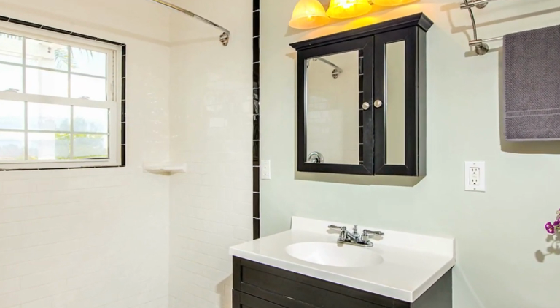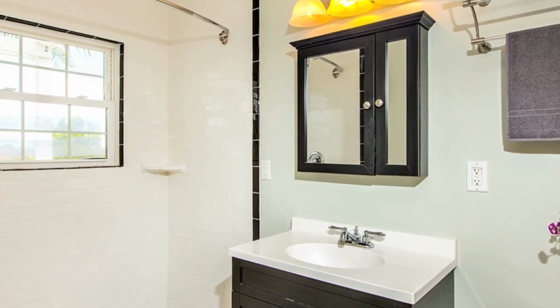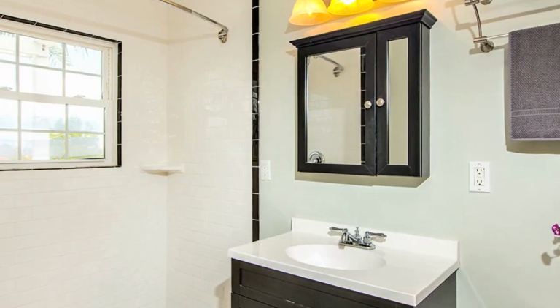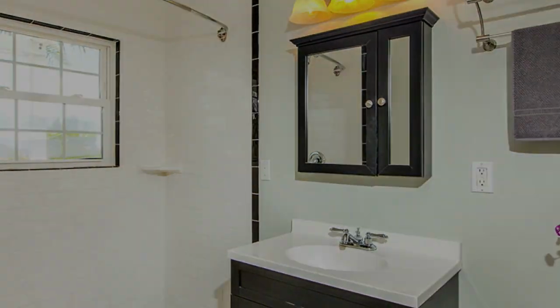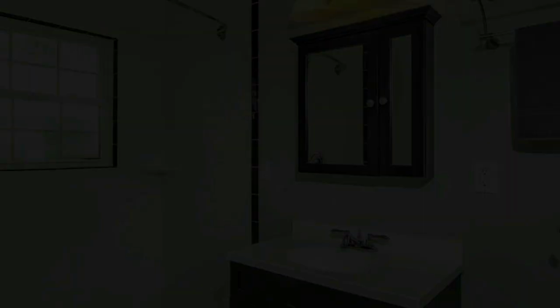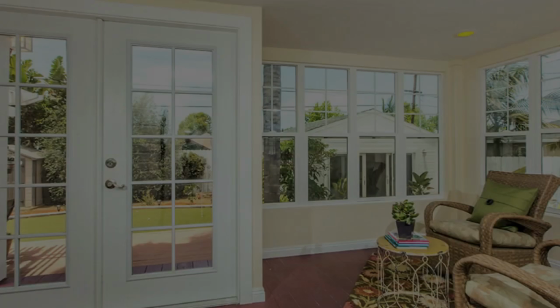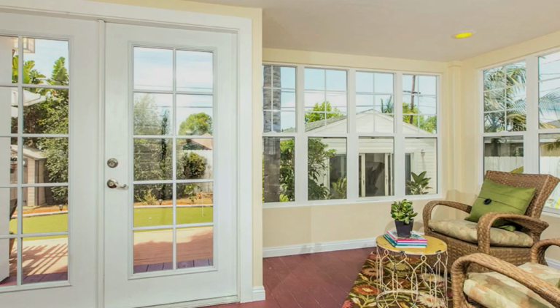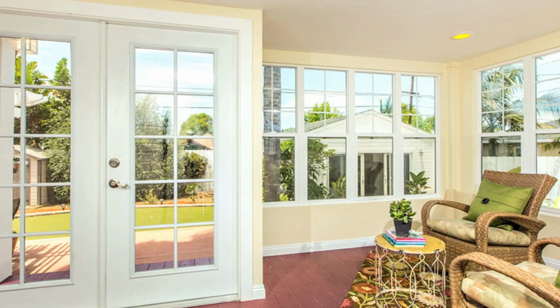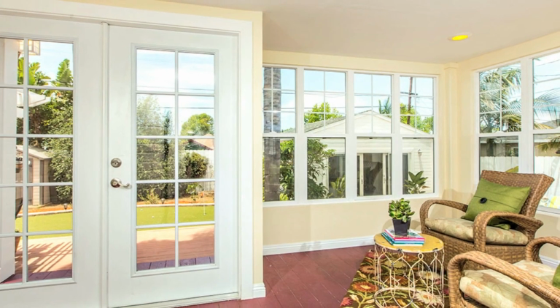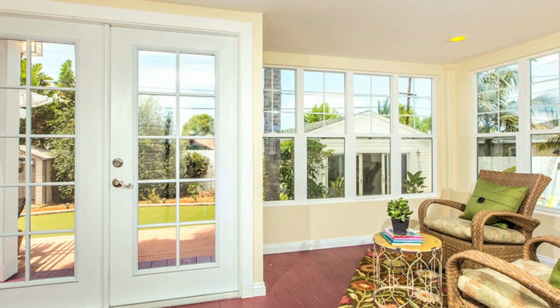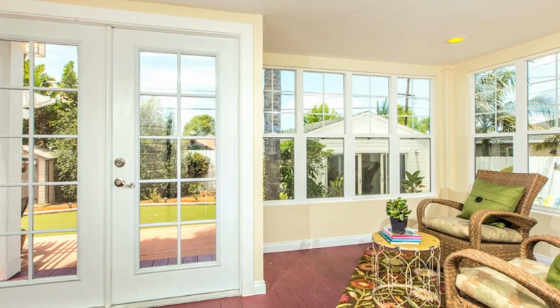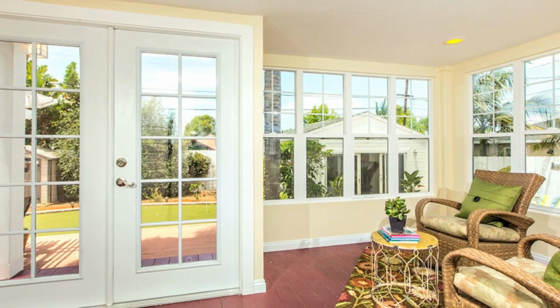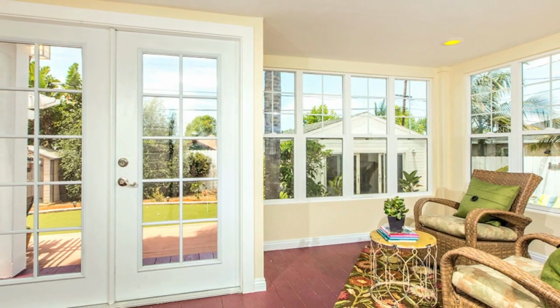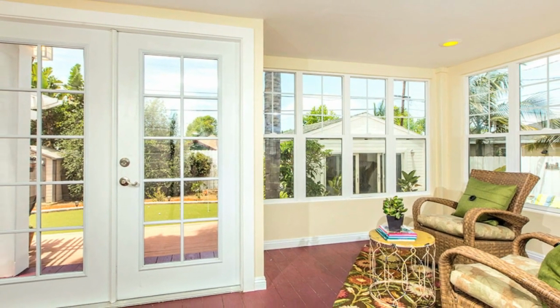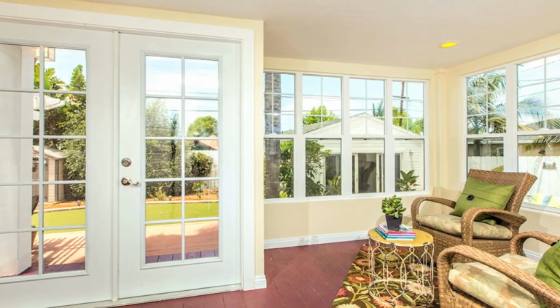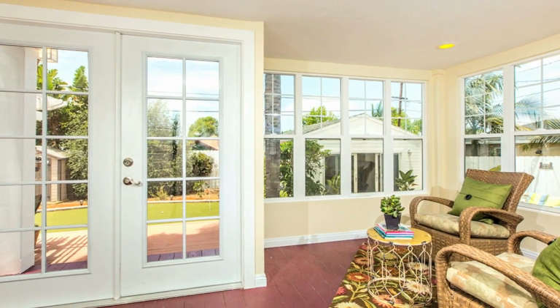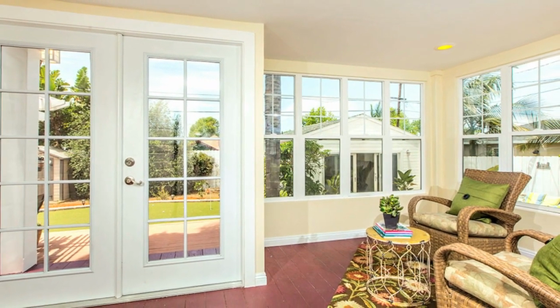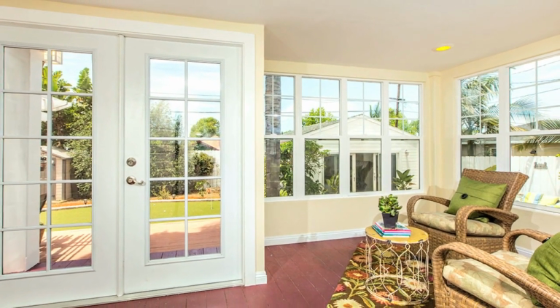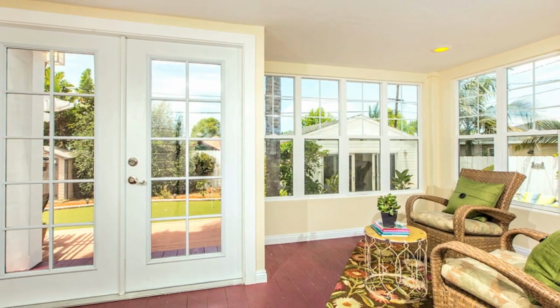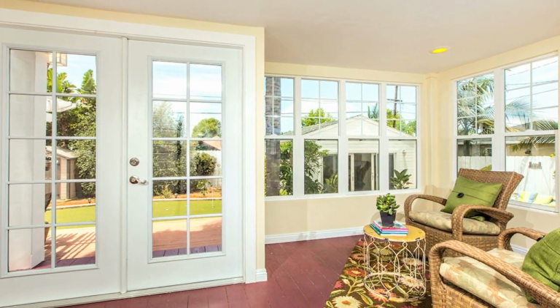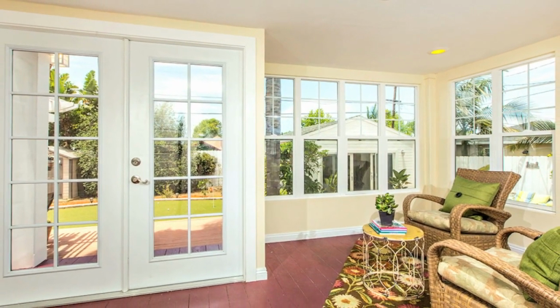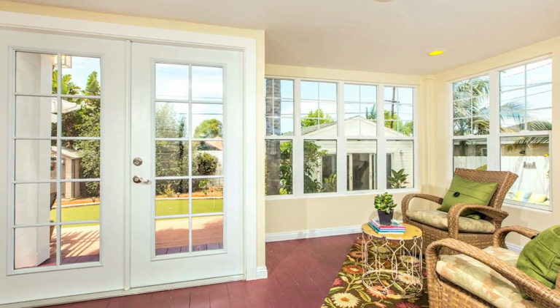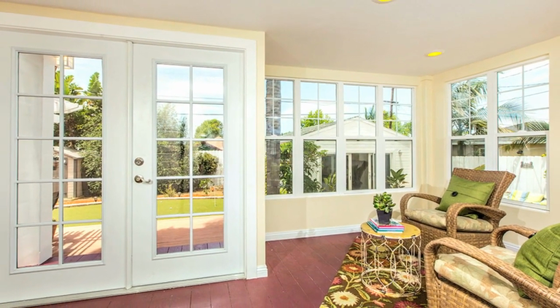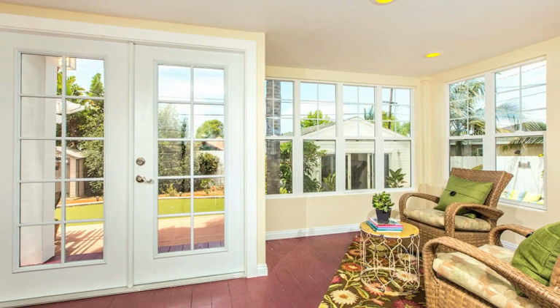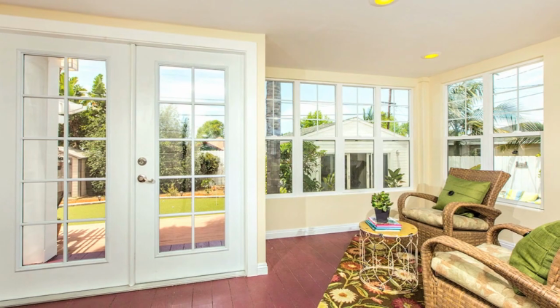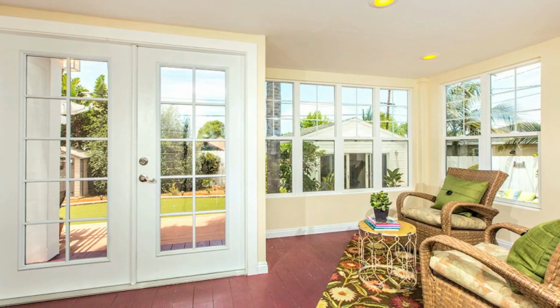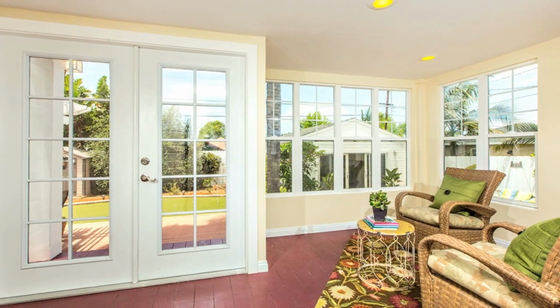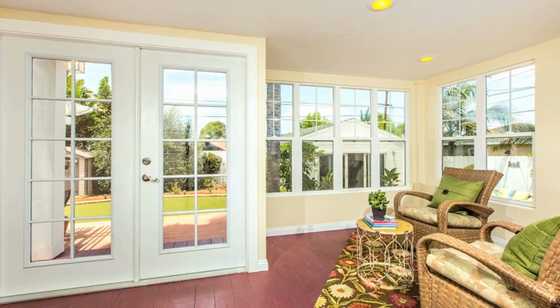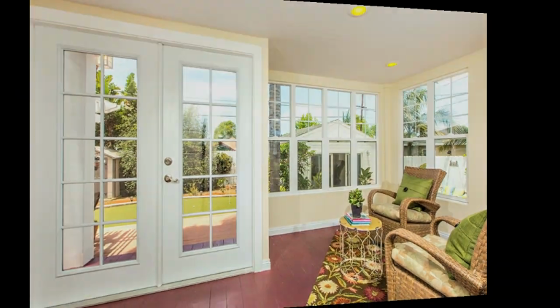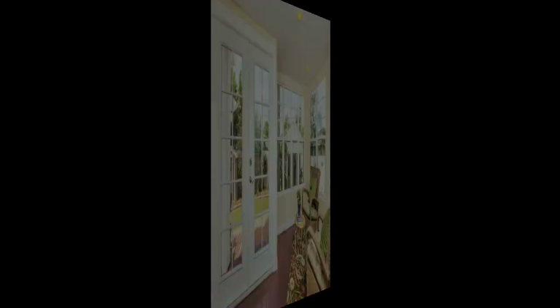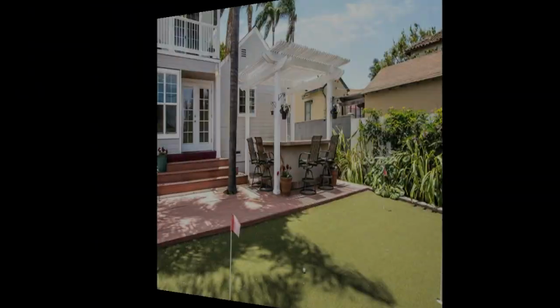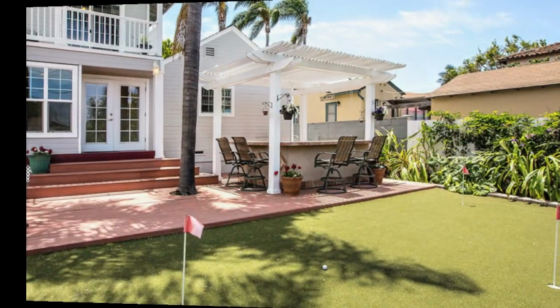The enclosed sunroom is a wonderful space to enjoy your newspaper and morning coffee looking out upon the beautiful backyard.